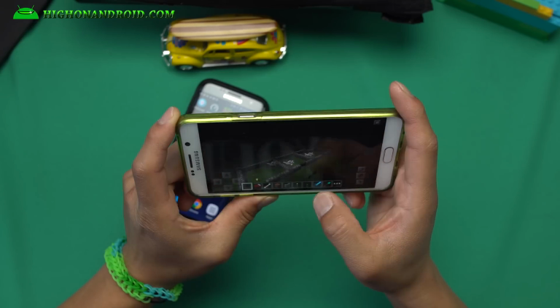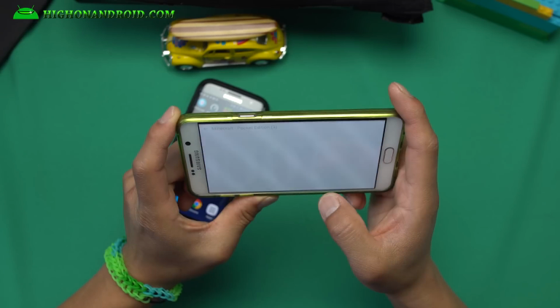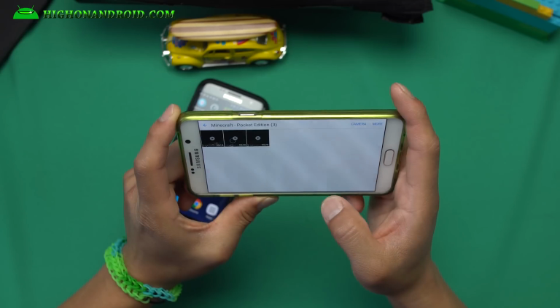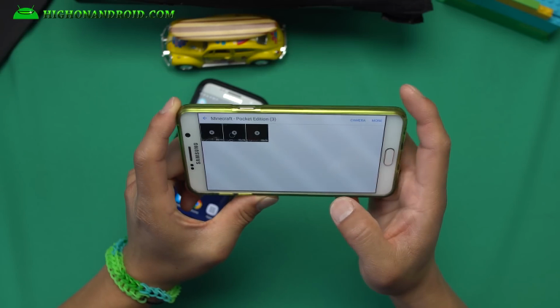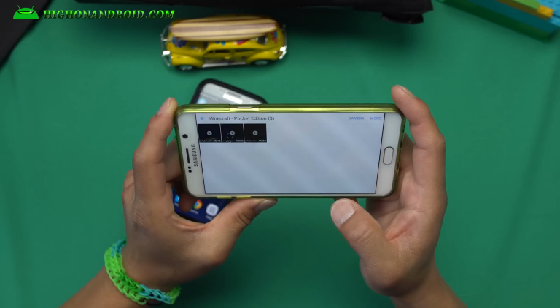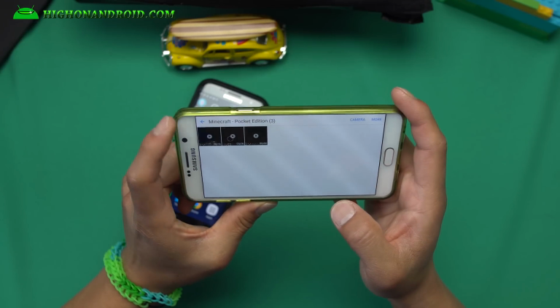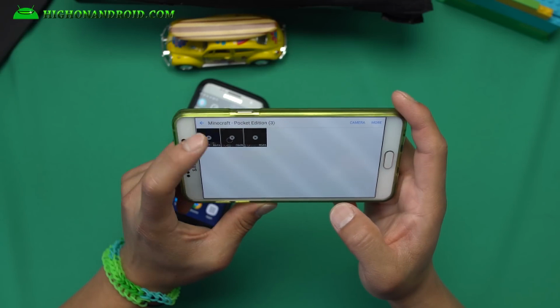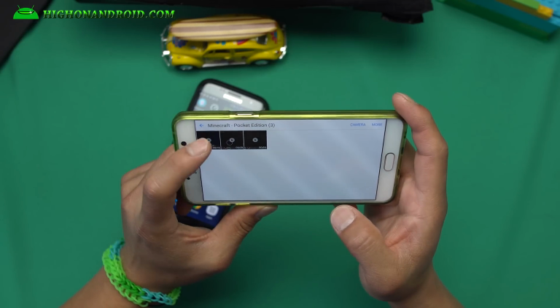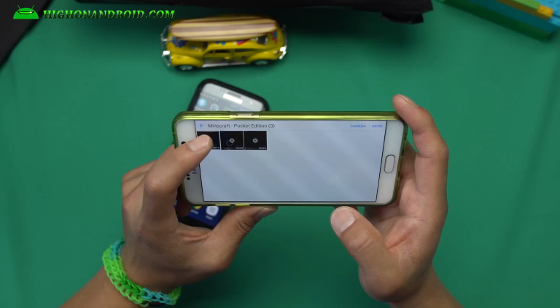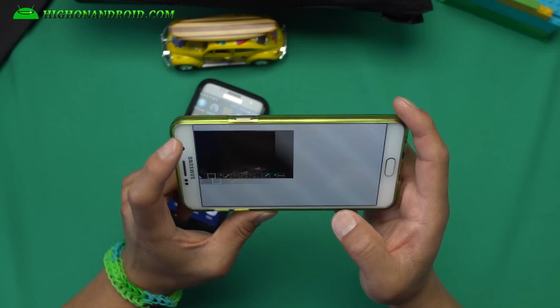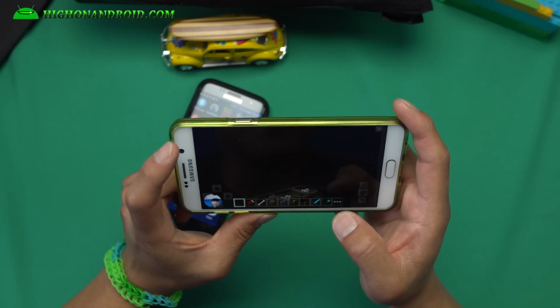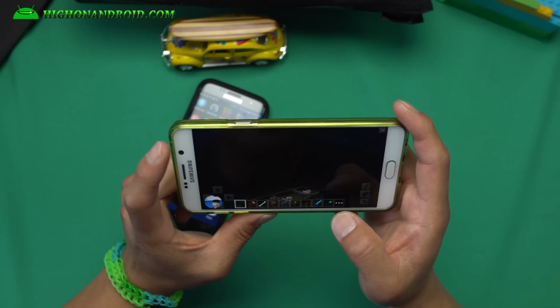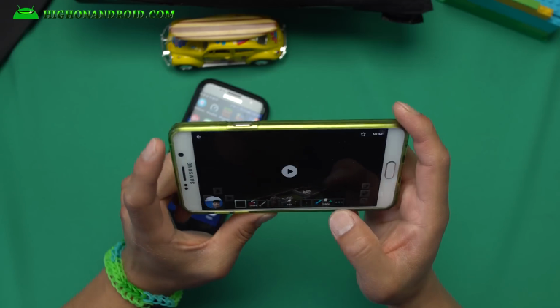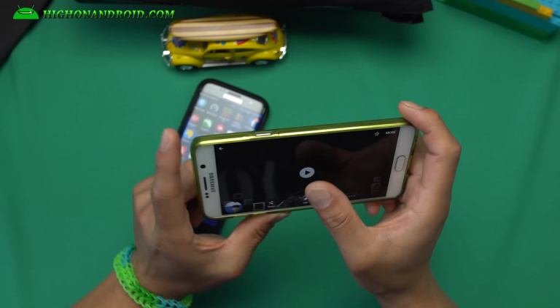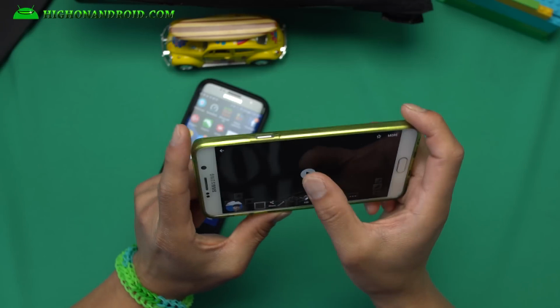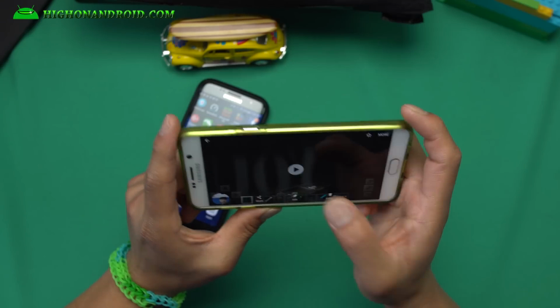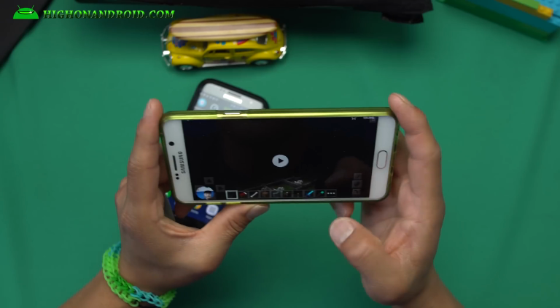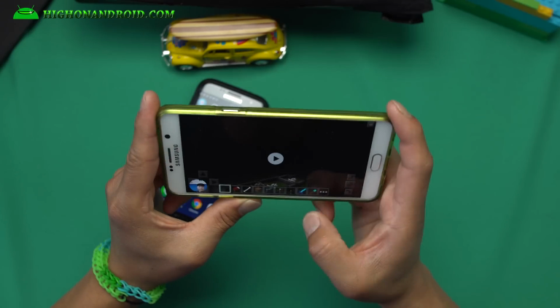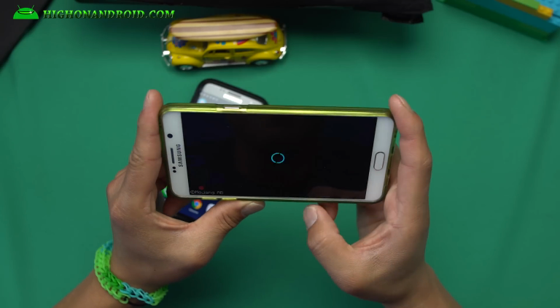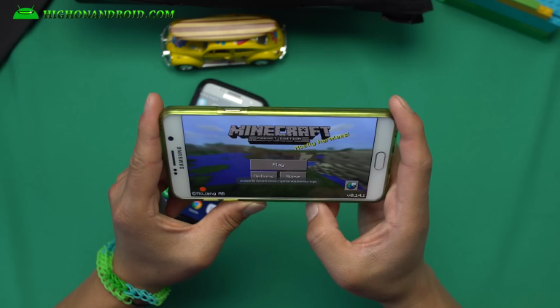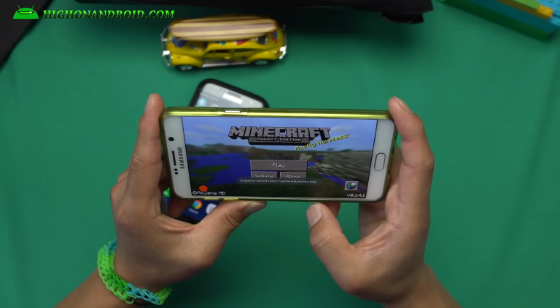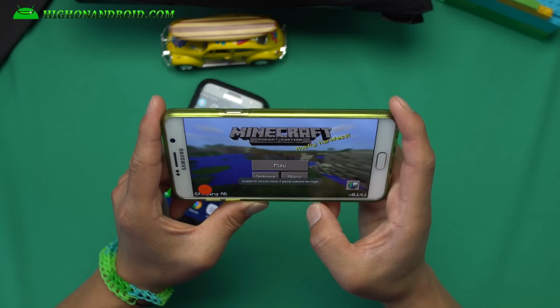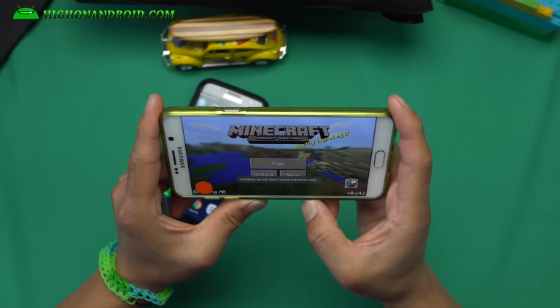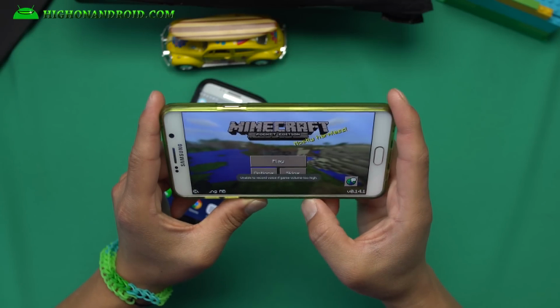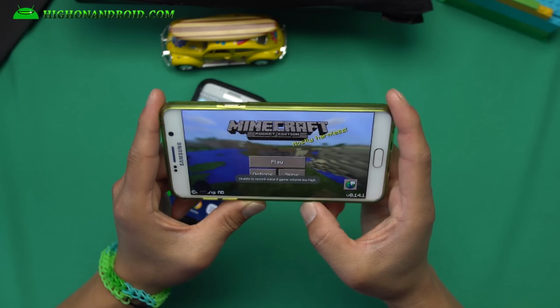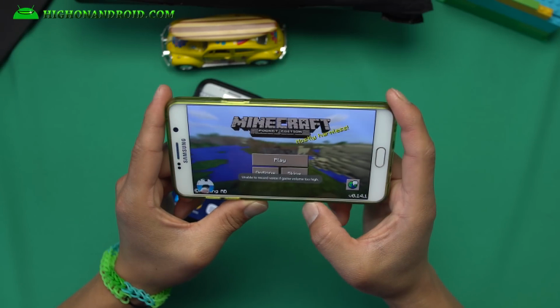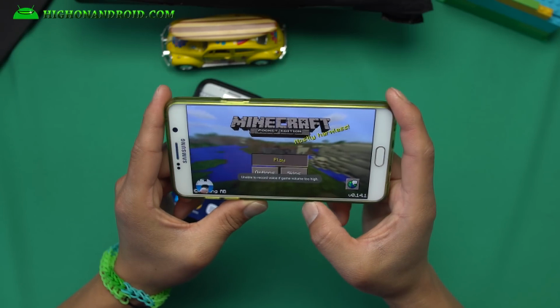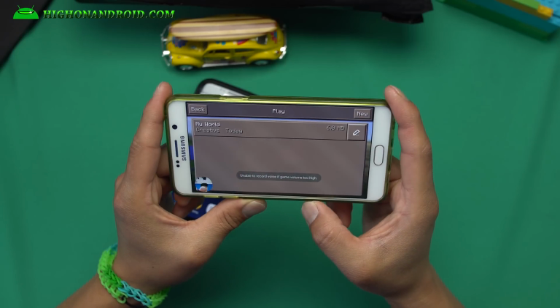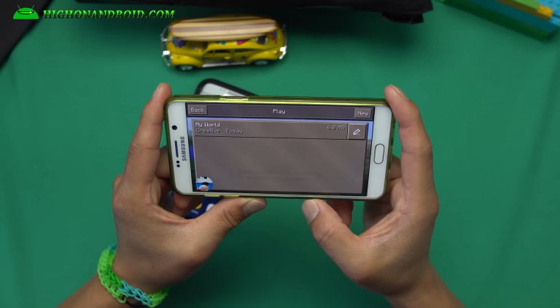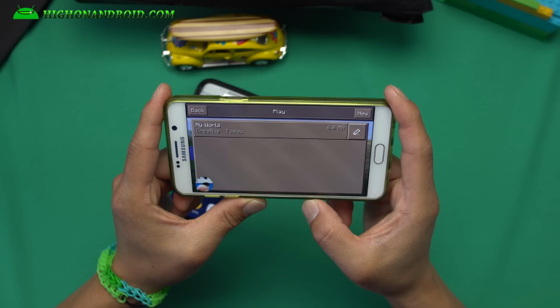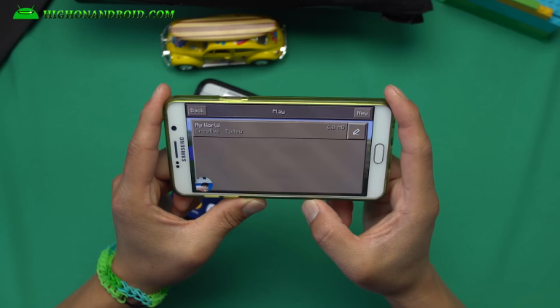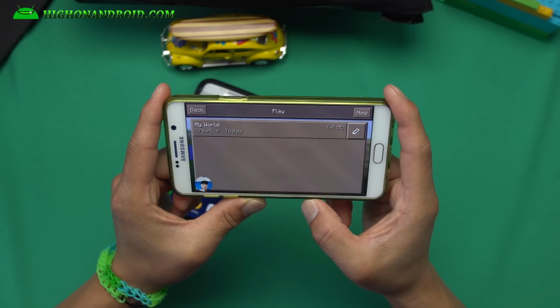If you want to record games on the go because you're a game YouTuber, you can do that easily right here.